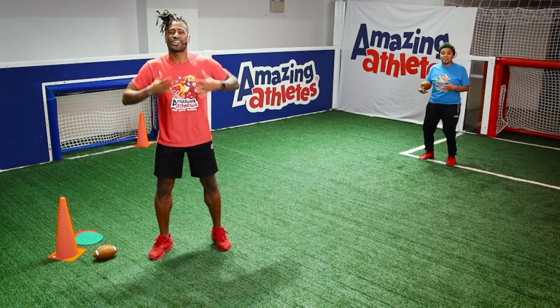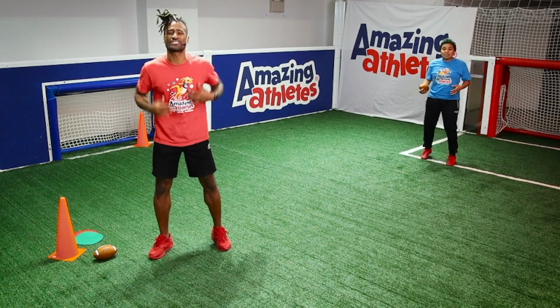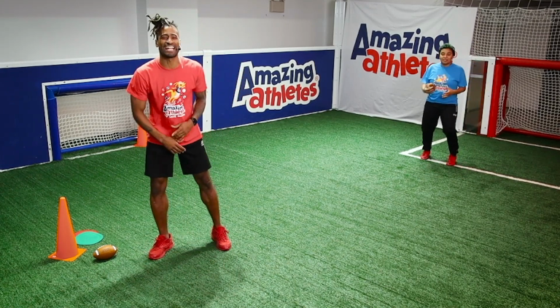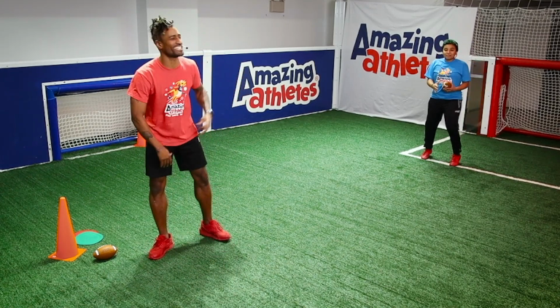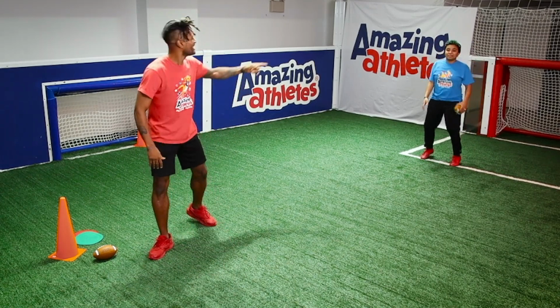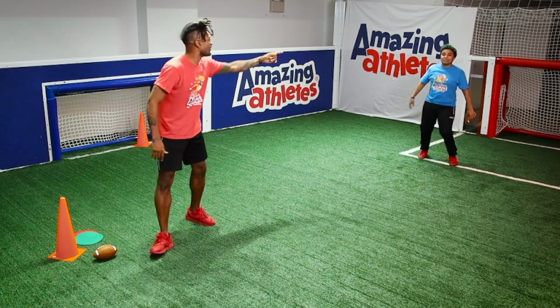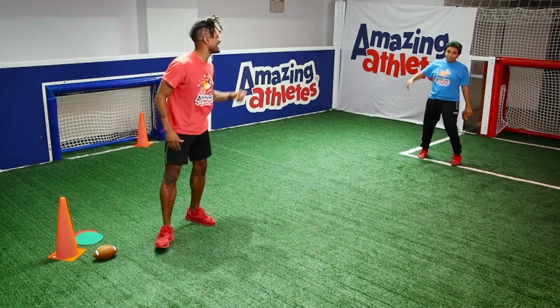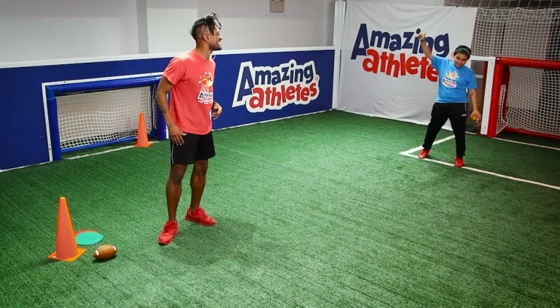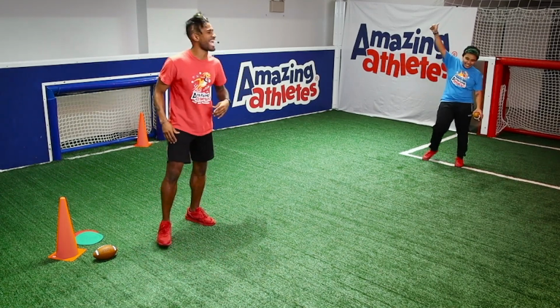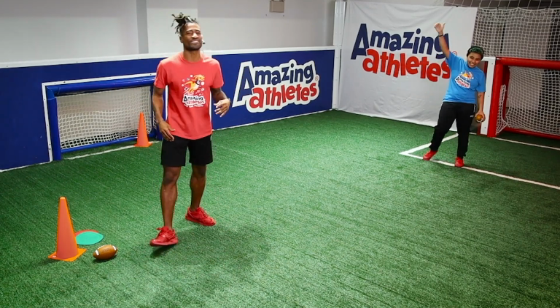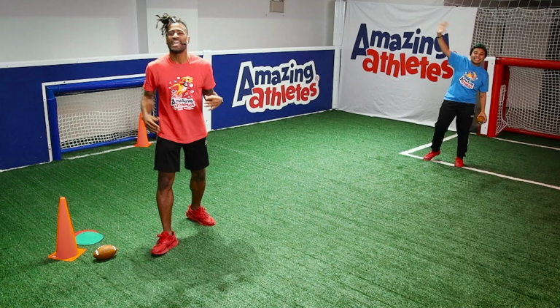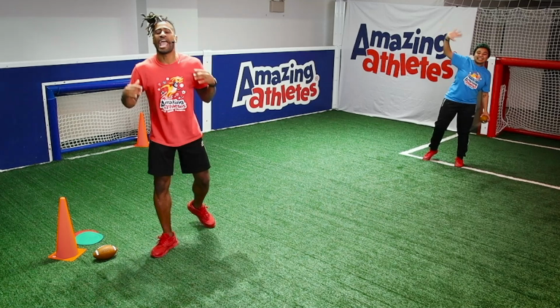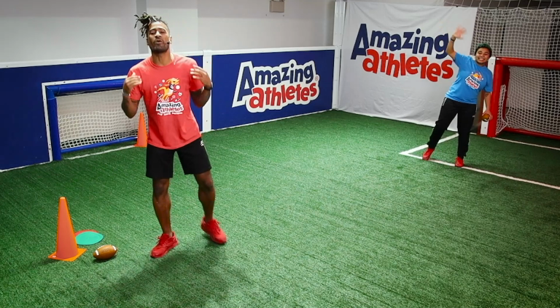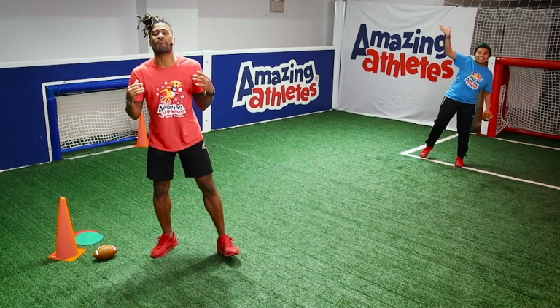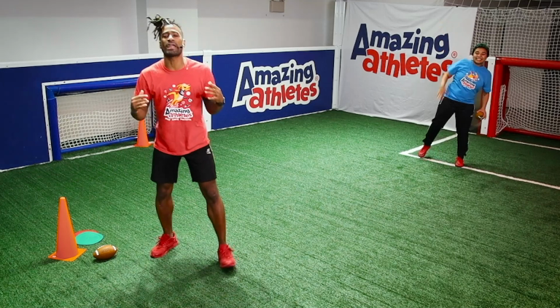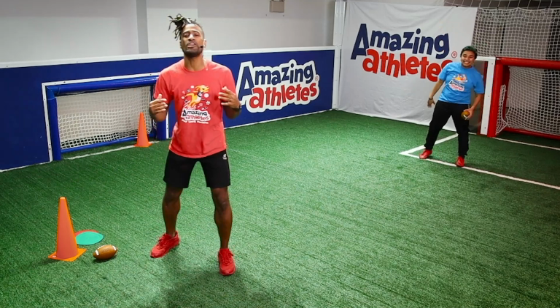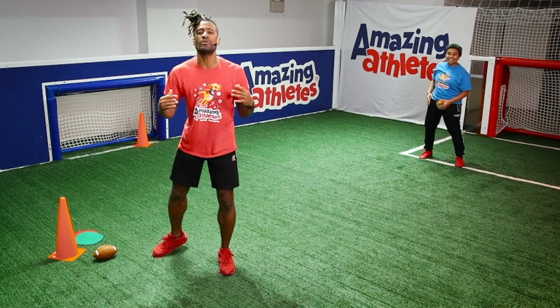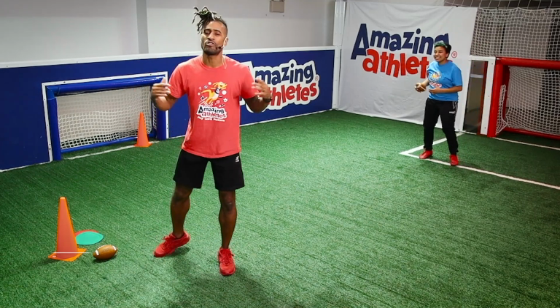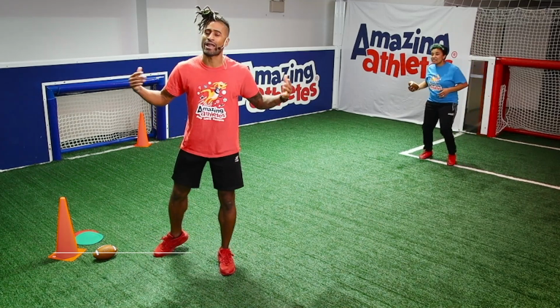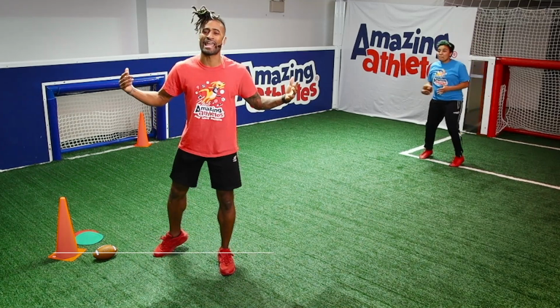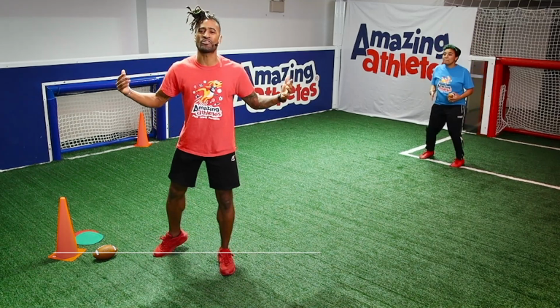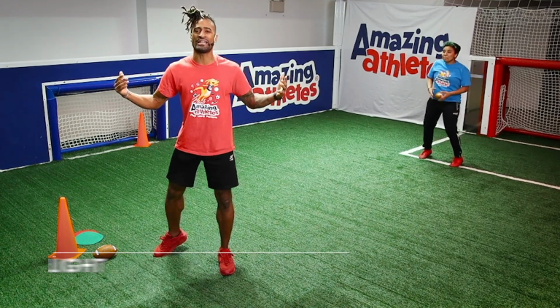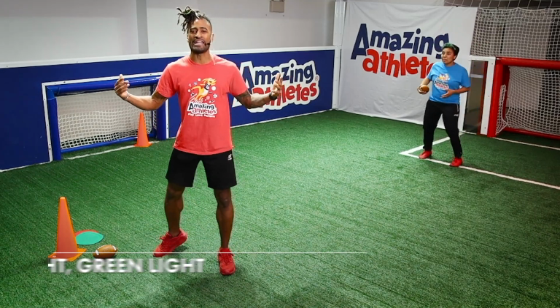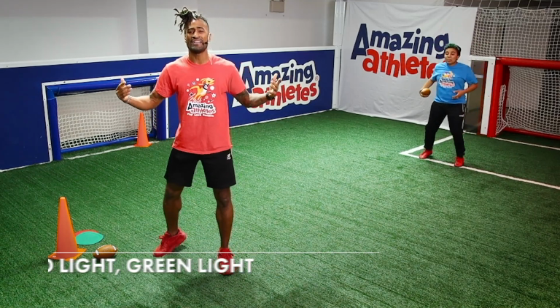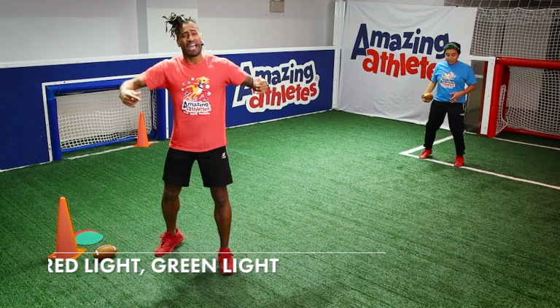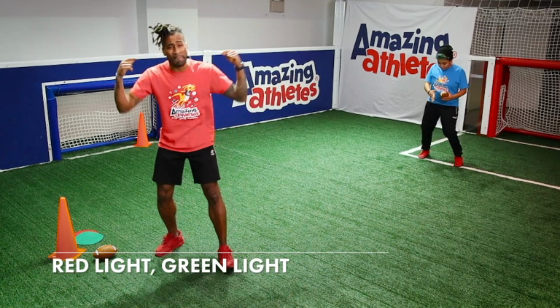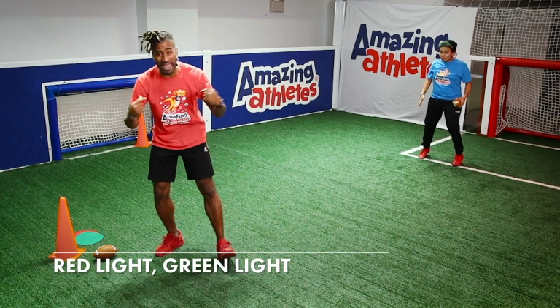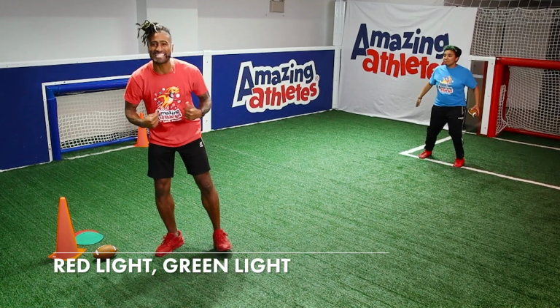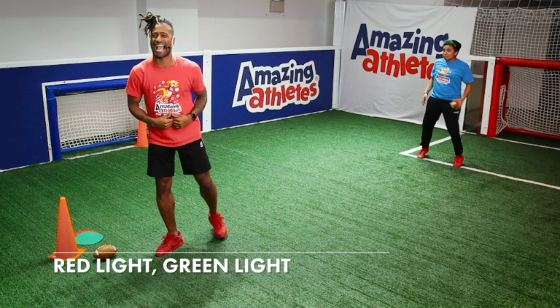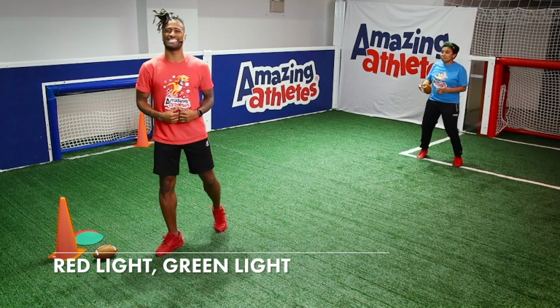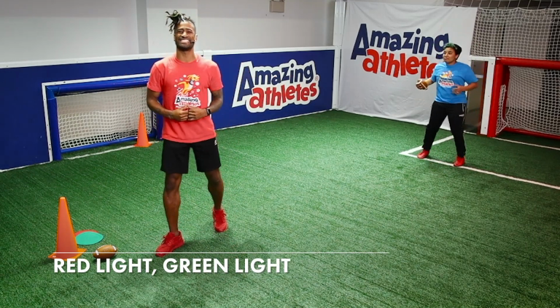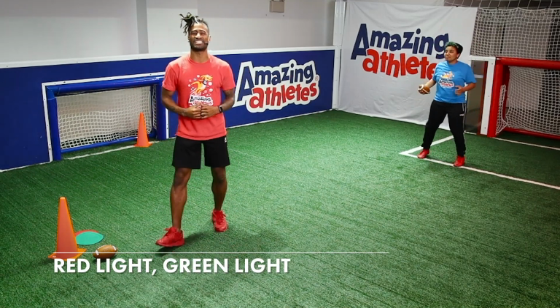Coach Naja, Coach Izzy in the house, and we're bringing you Red Light, Green Light, Amazing Athletes Edition.